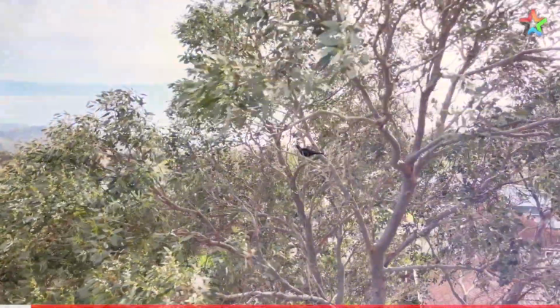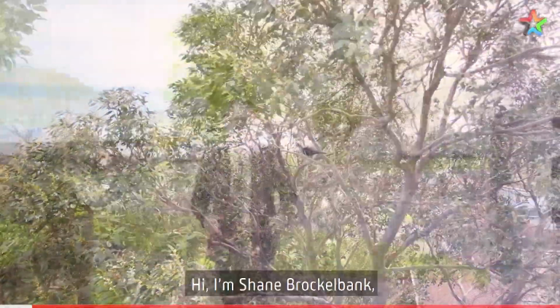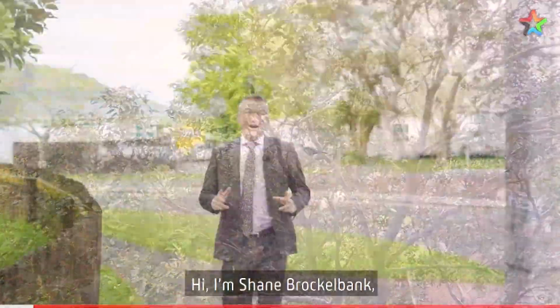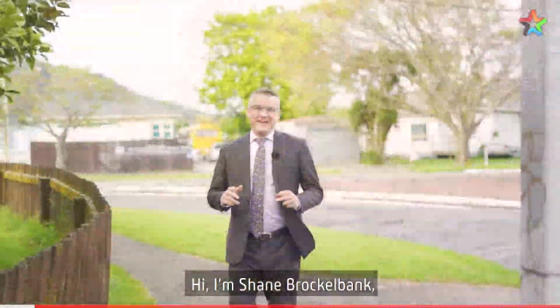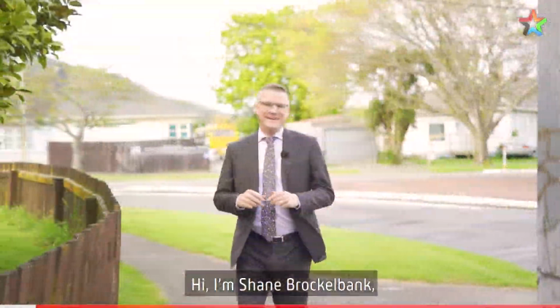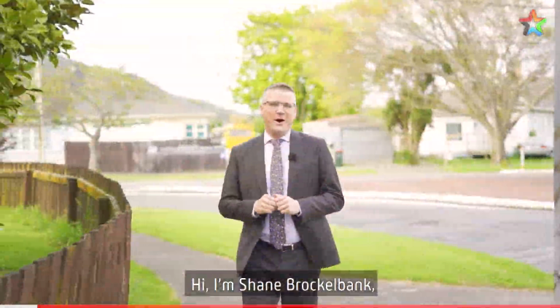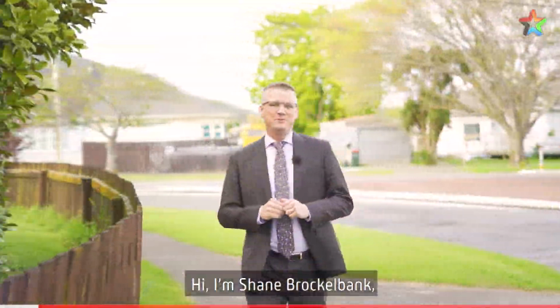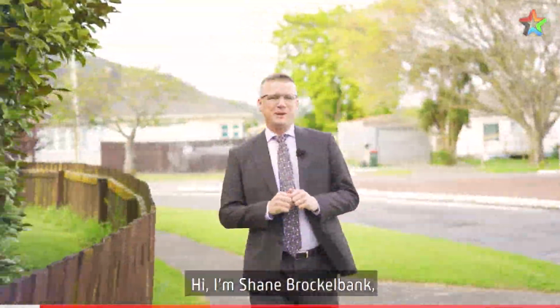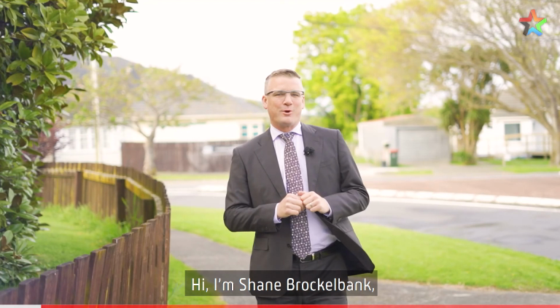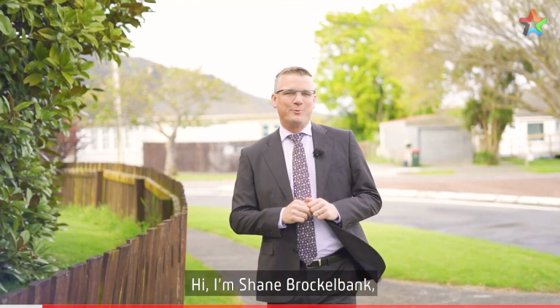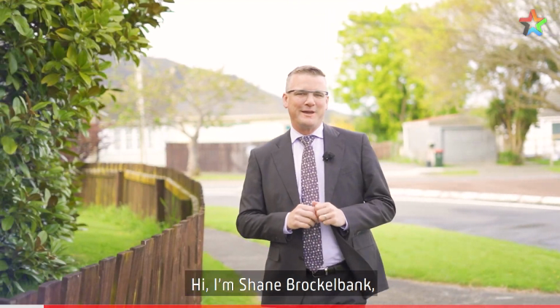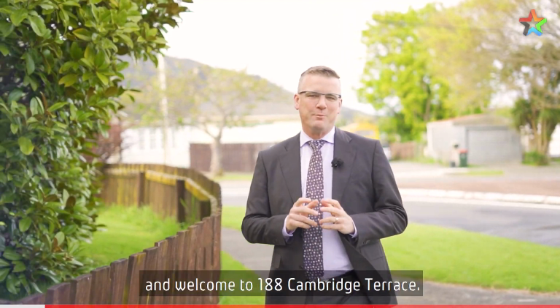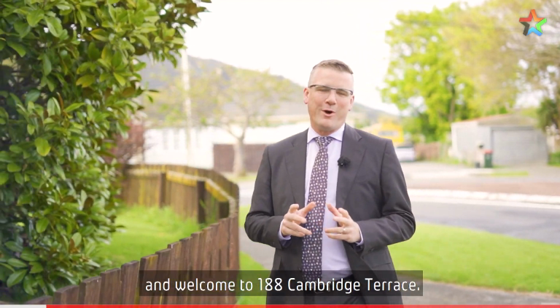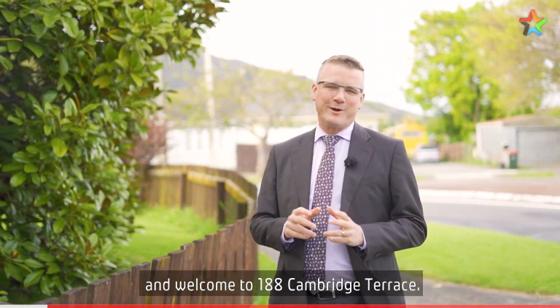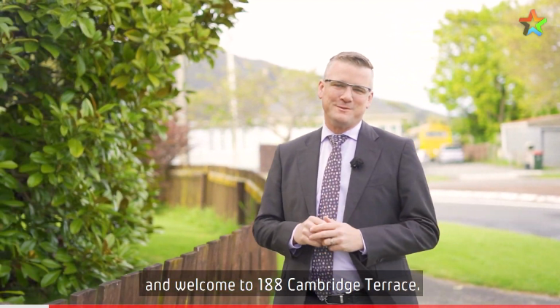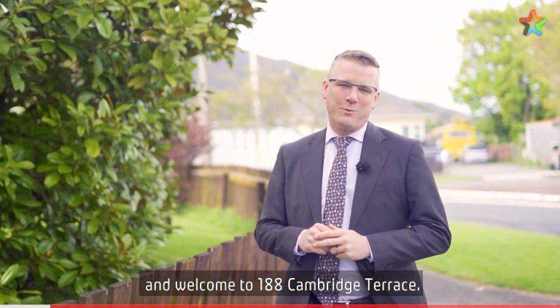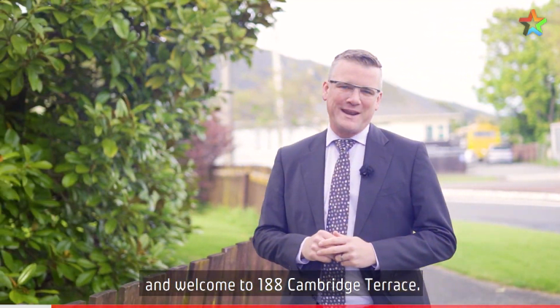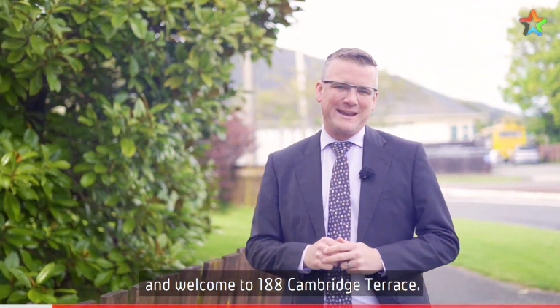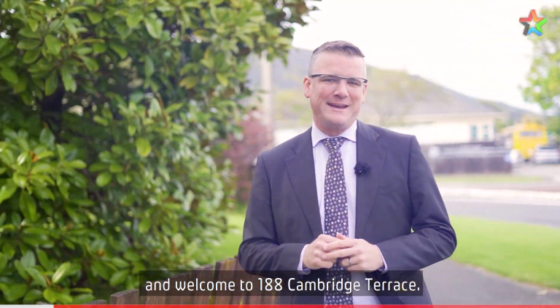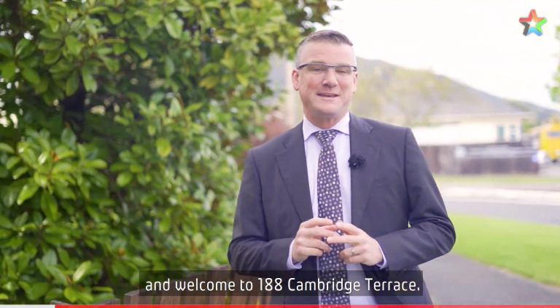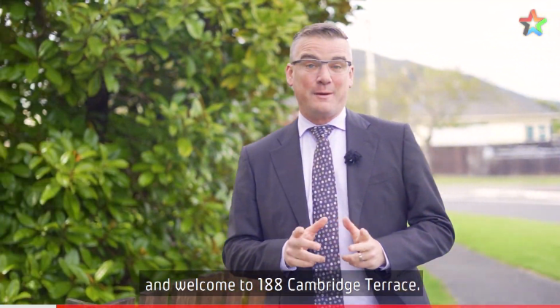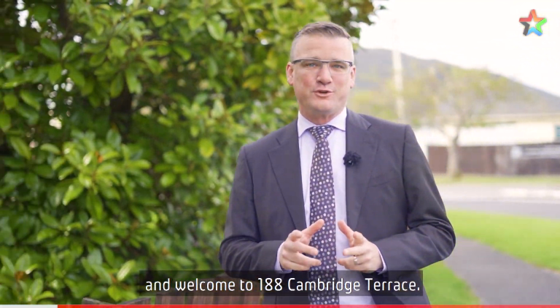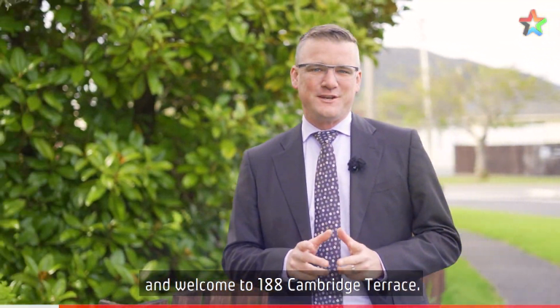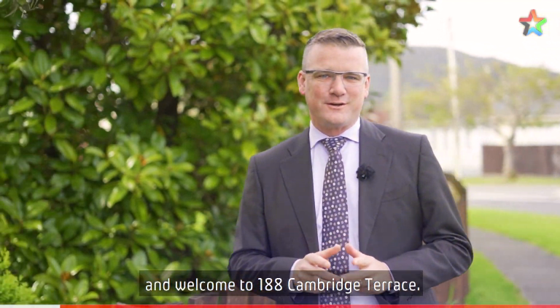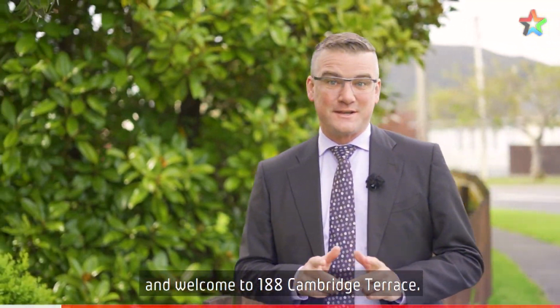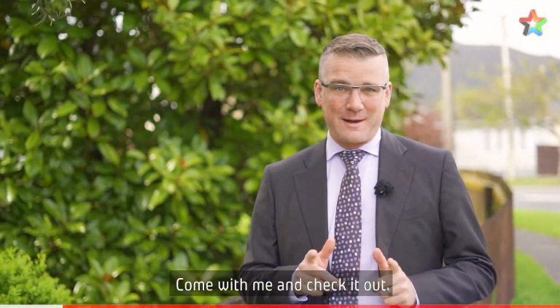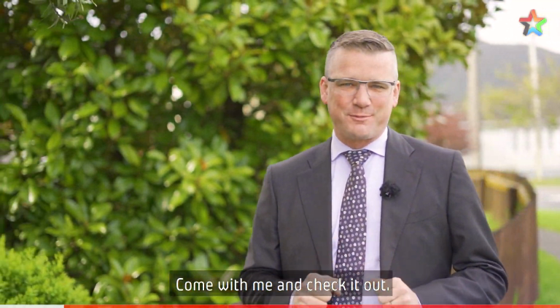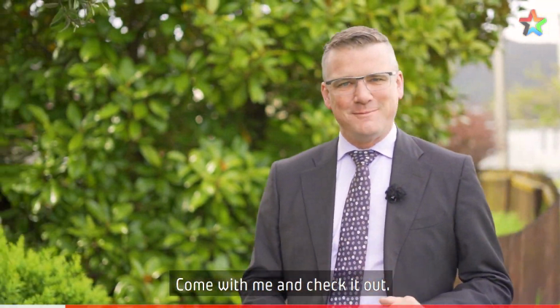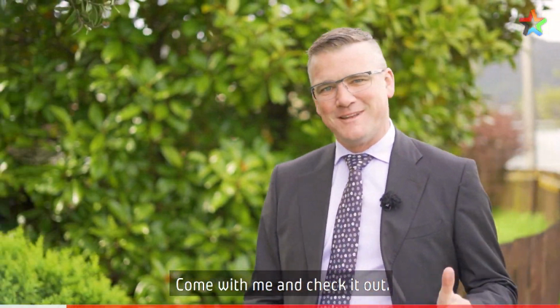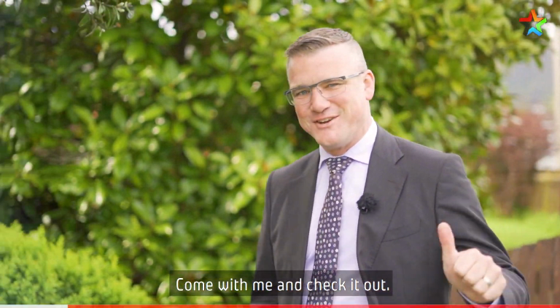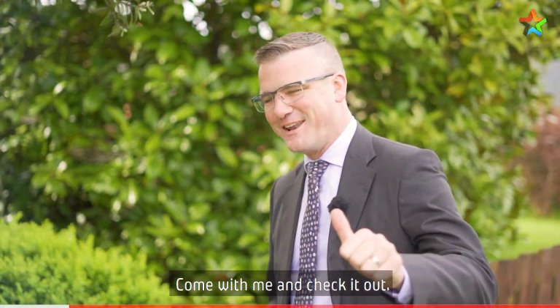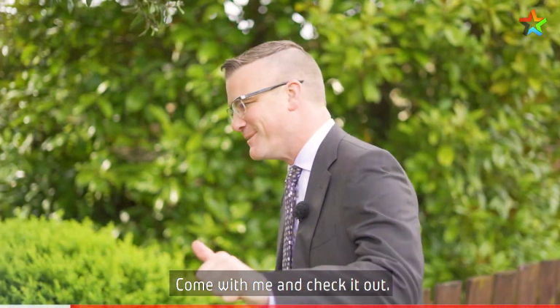Hi, I'm Shane Brocklebank and welcome to 188 Cambridge Terrace. Come with me and check it out.